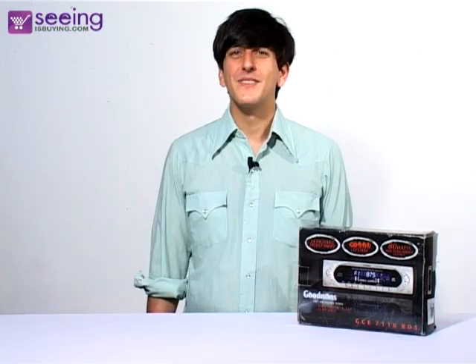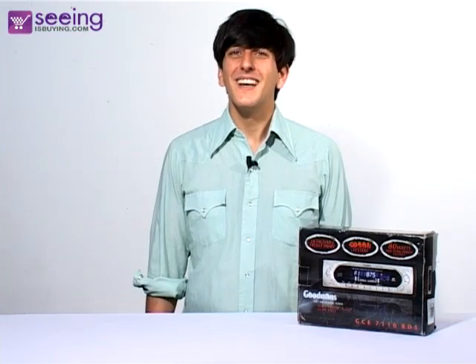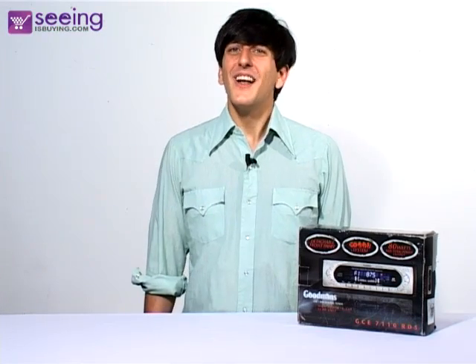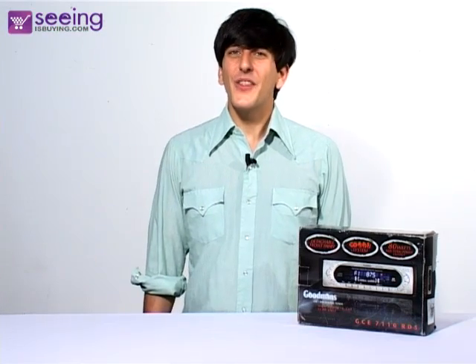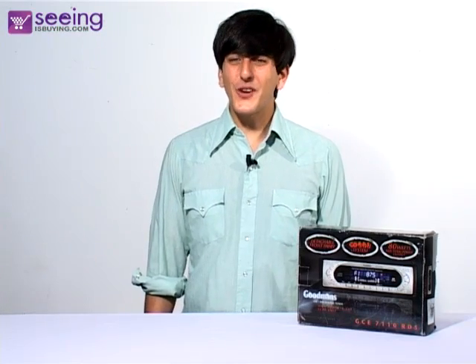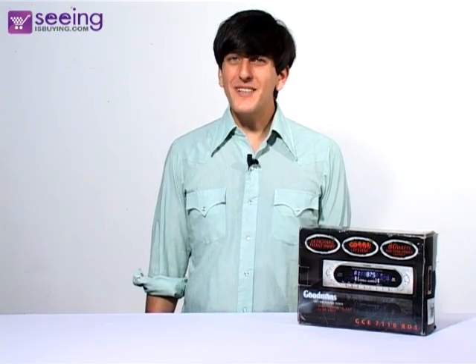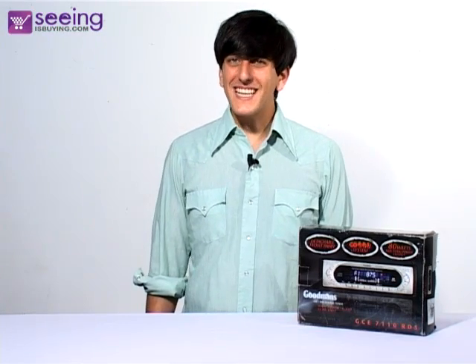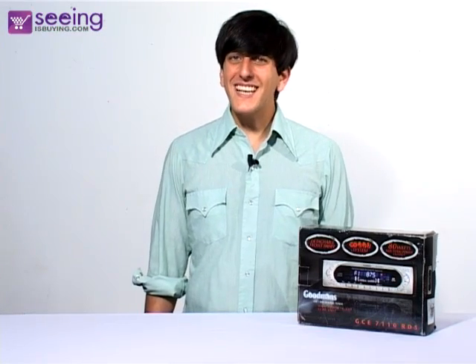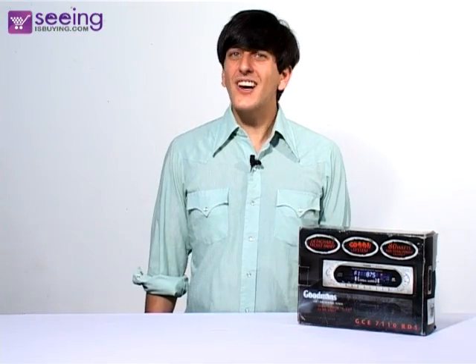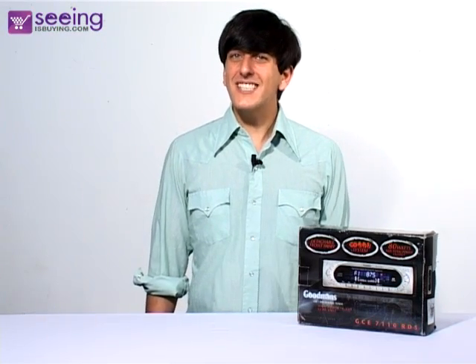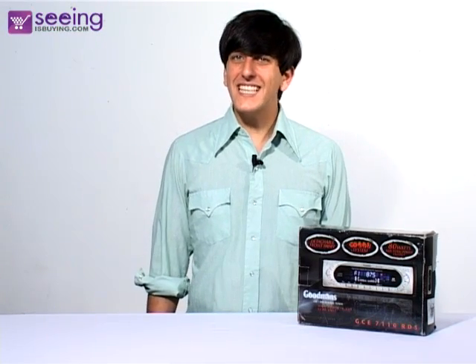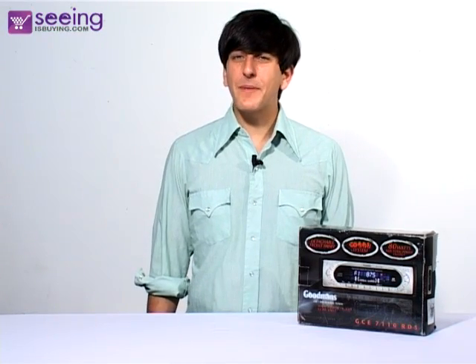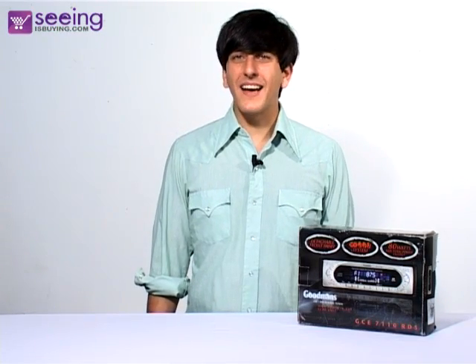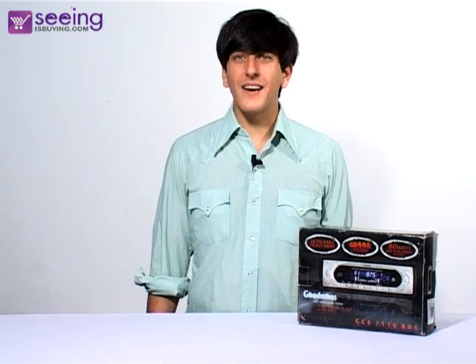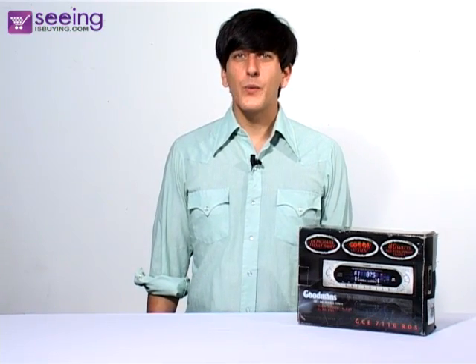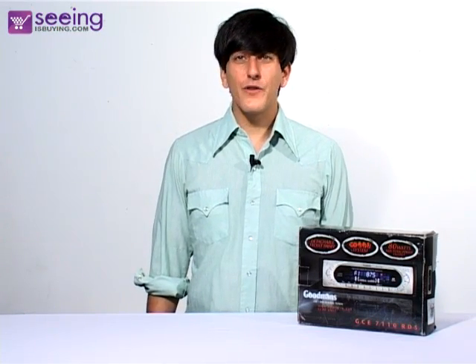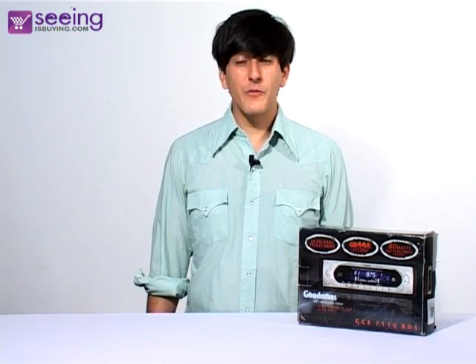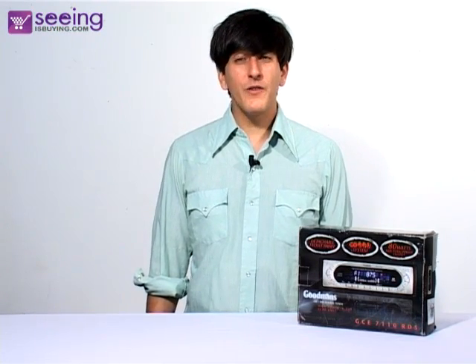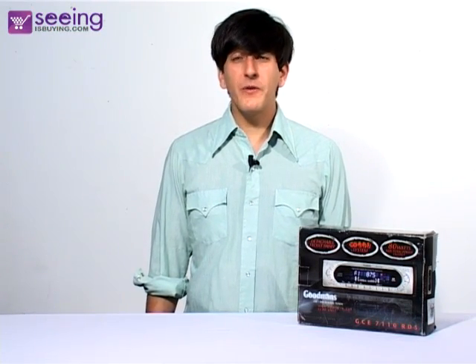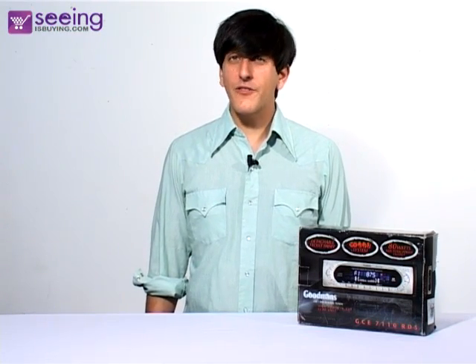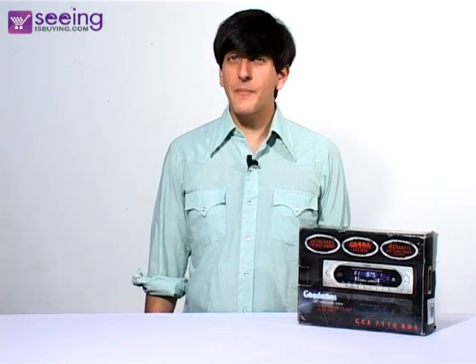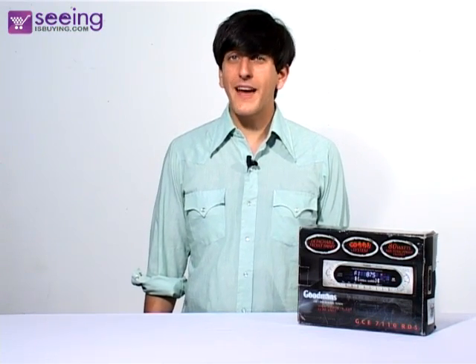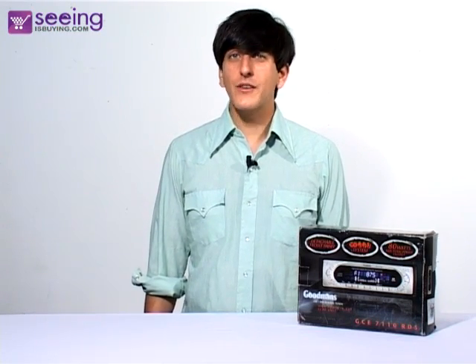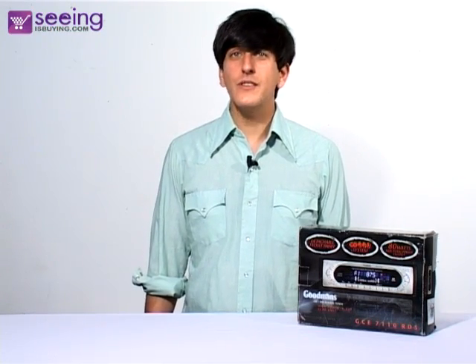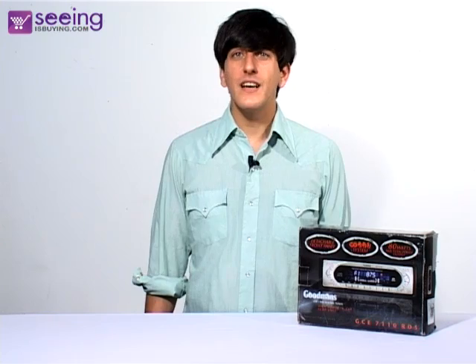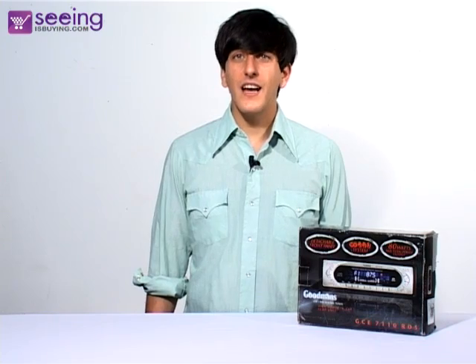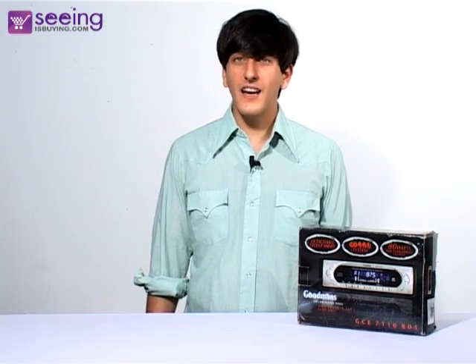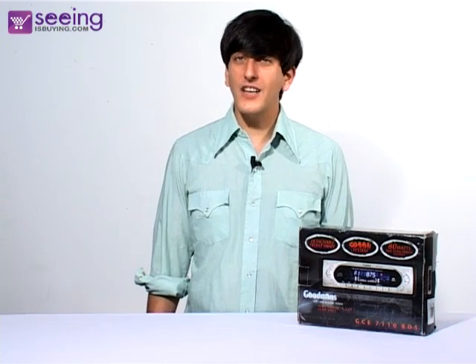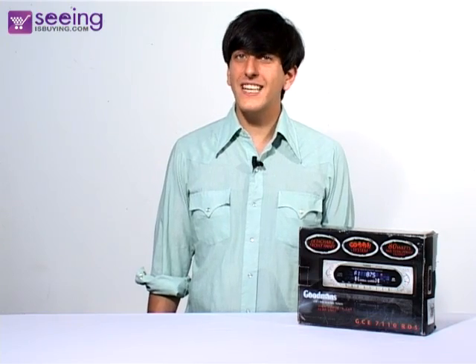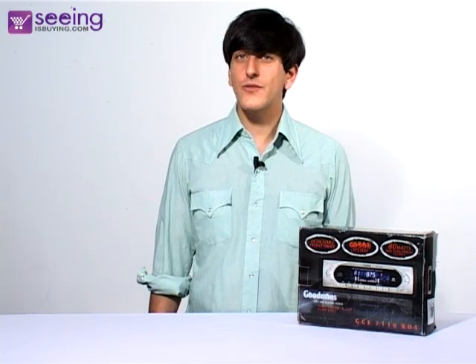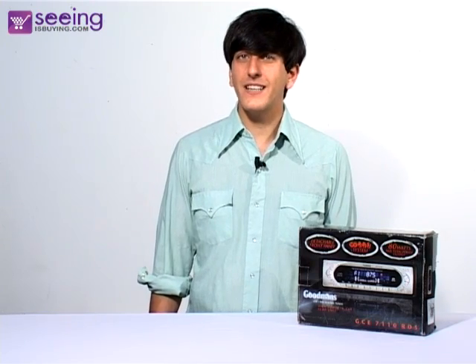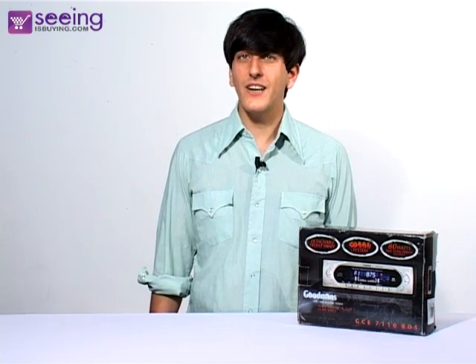The Goodman's in-car CD player with removable front panel and RDS radio.